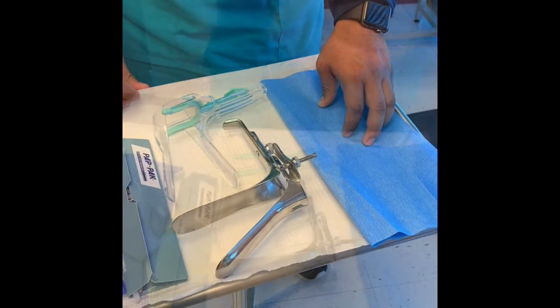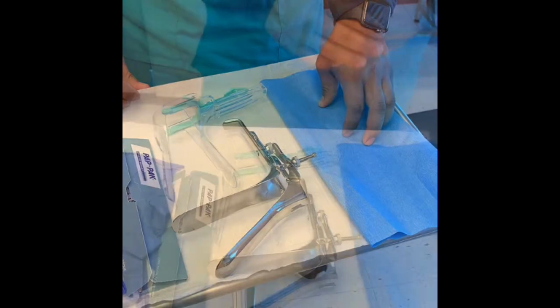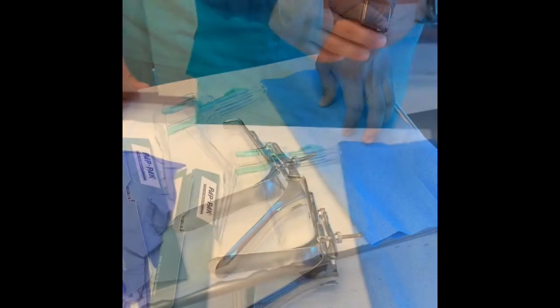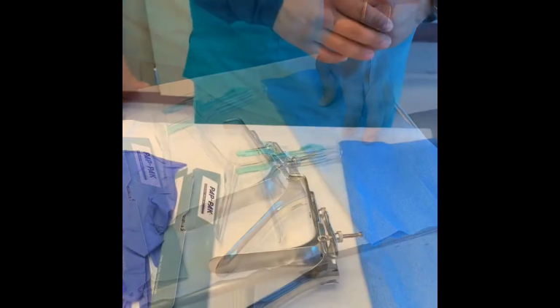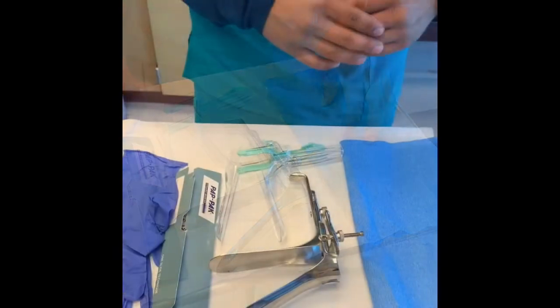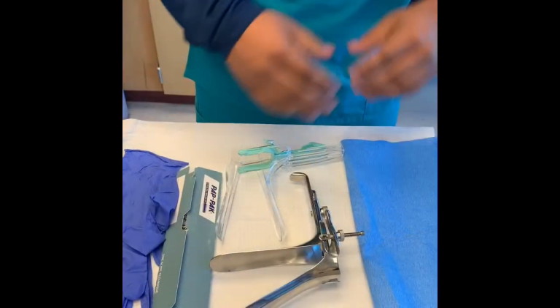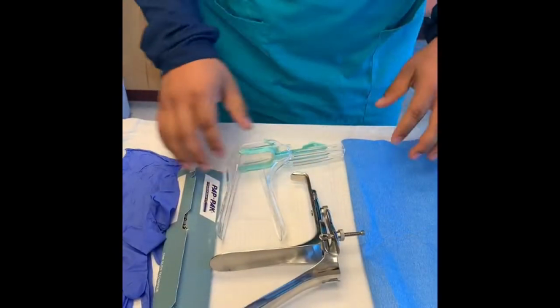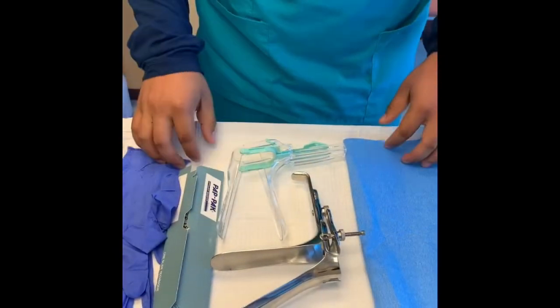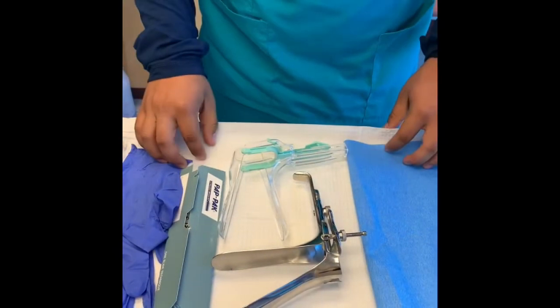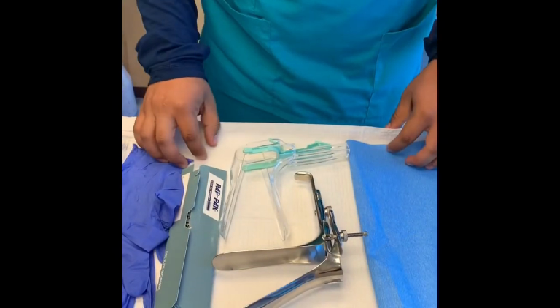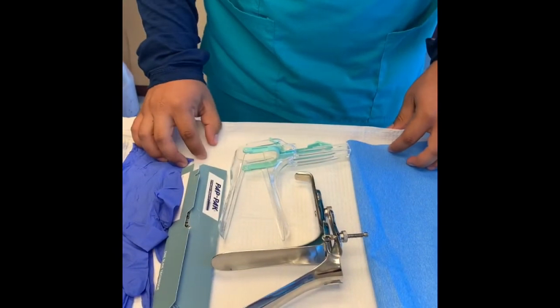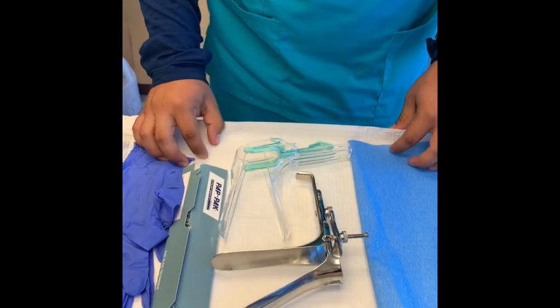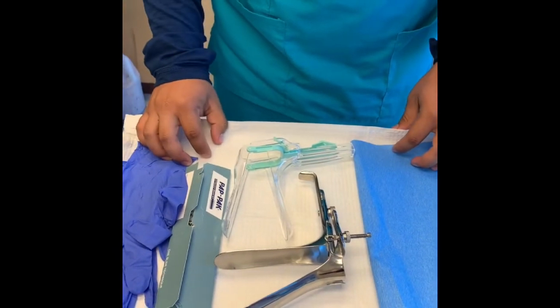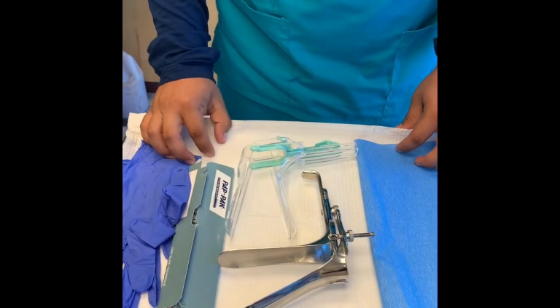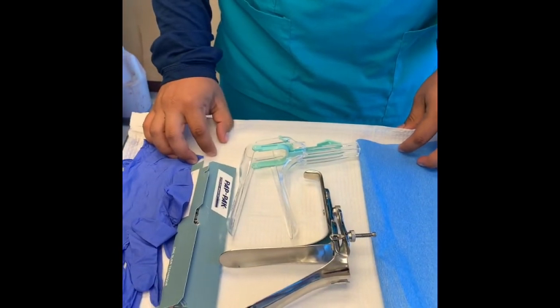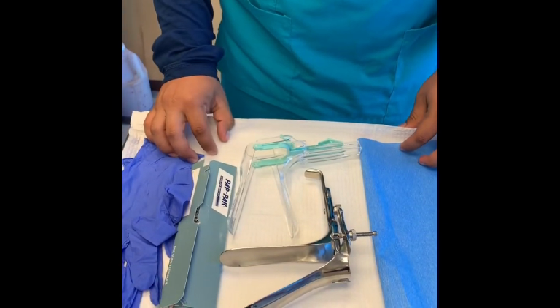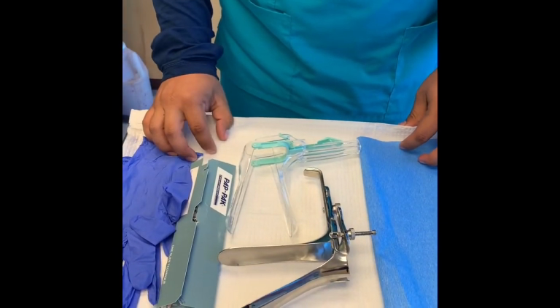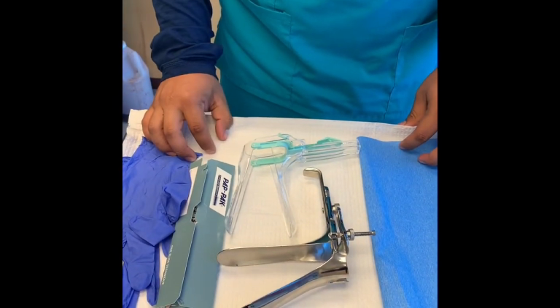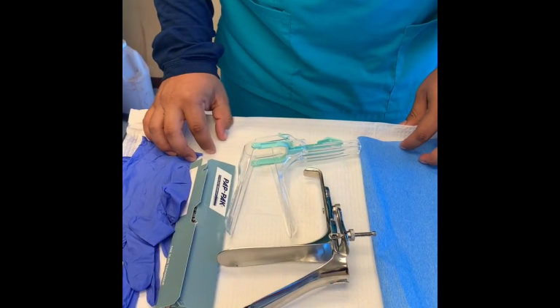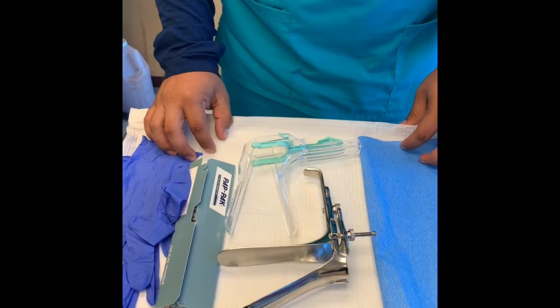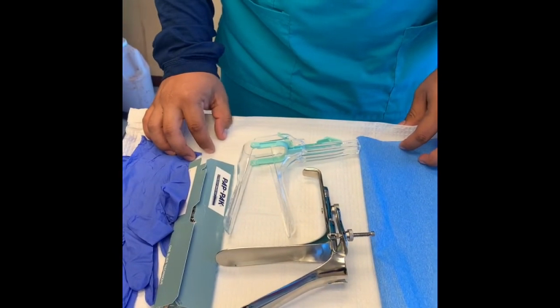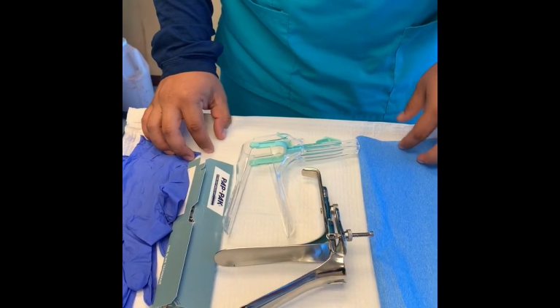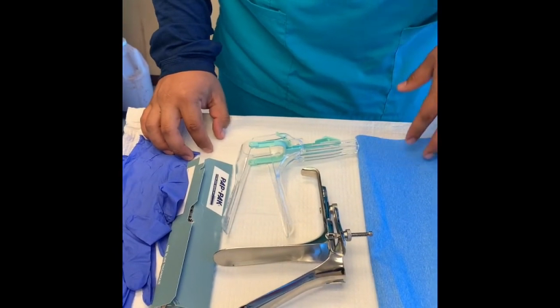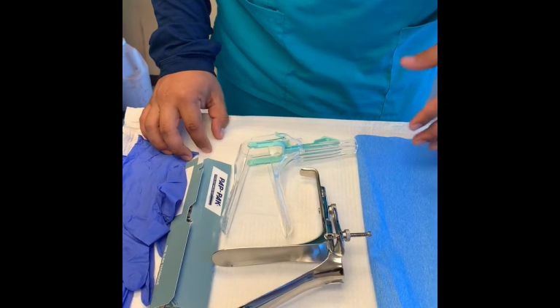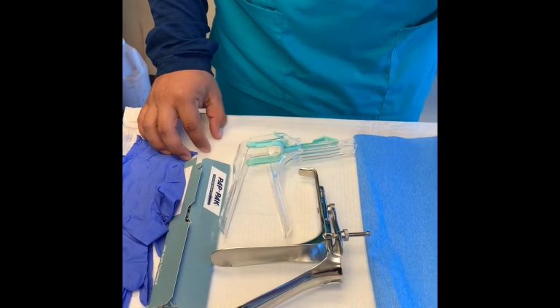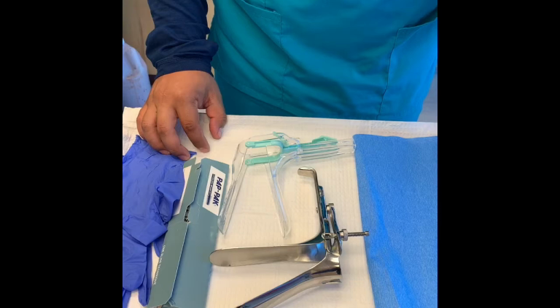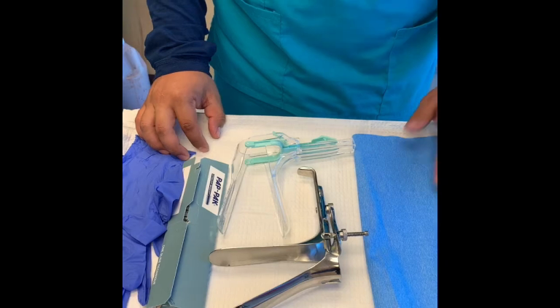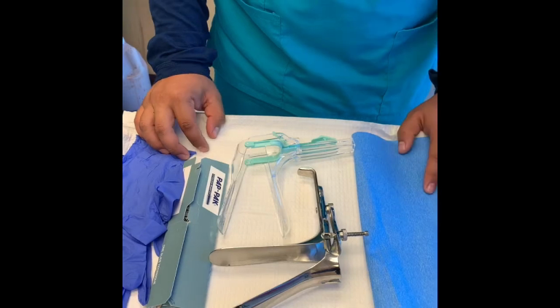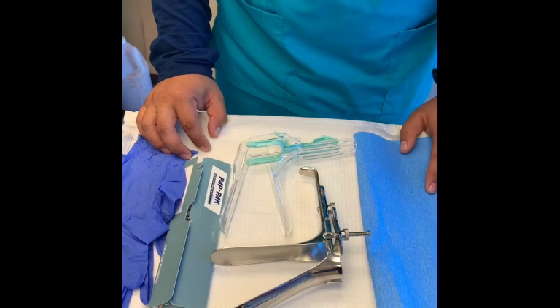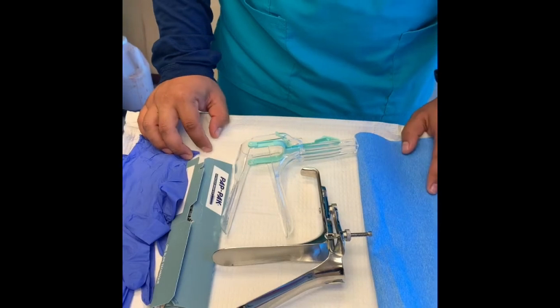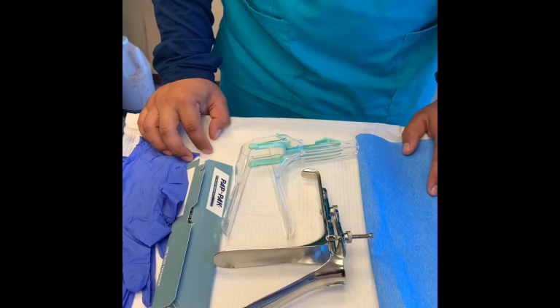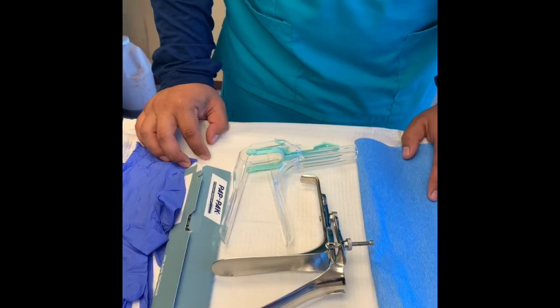Okay, and this is all you need for a gynecological exam, also known as a pap smear.